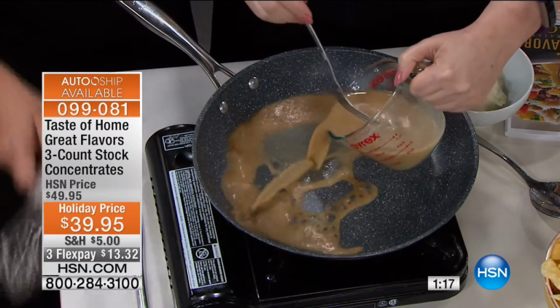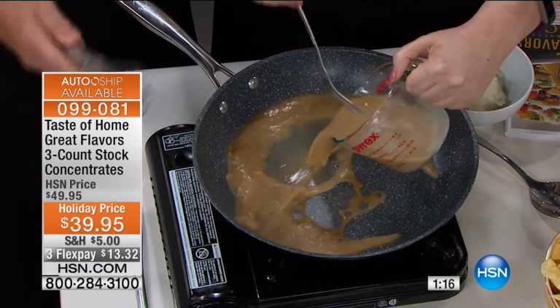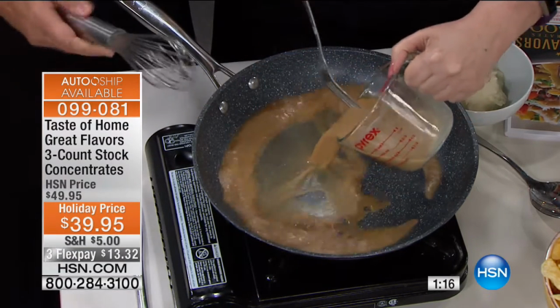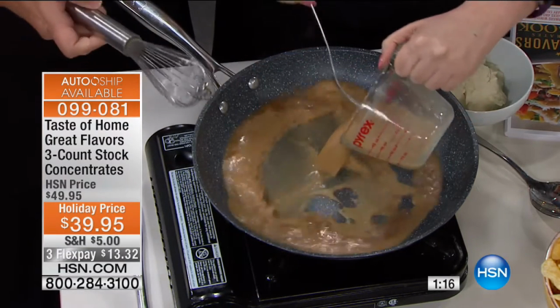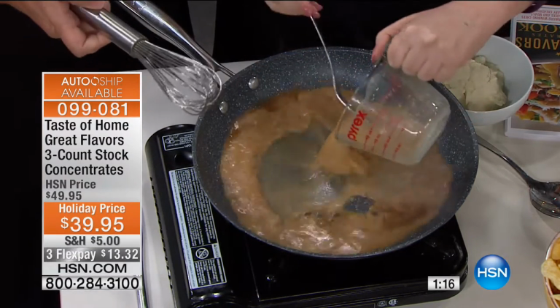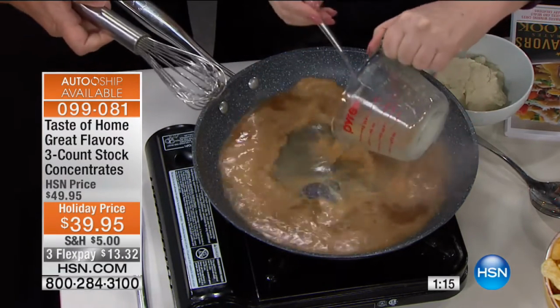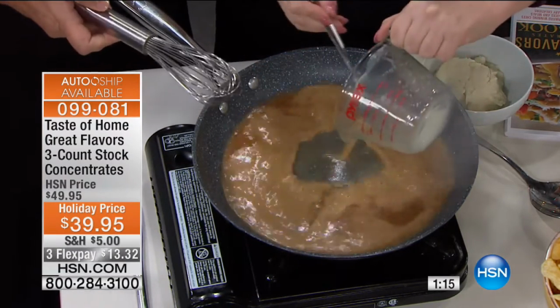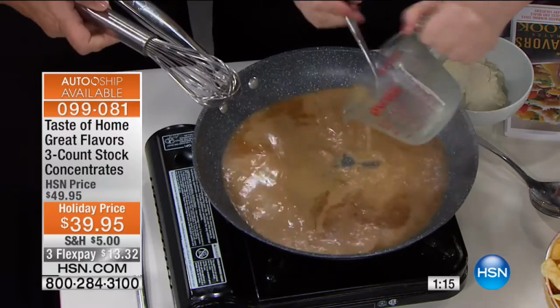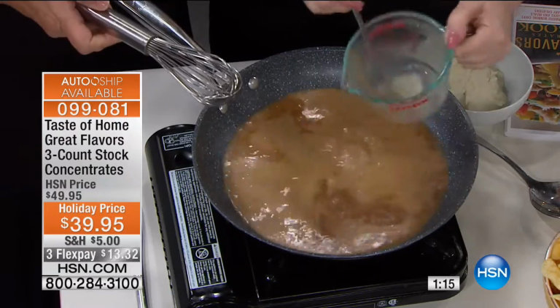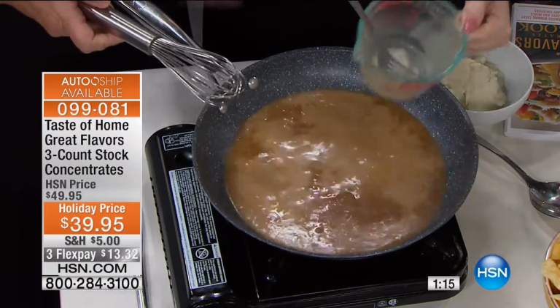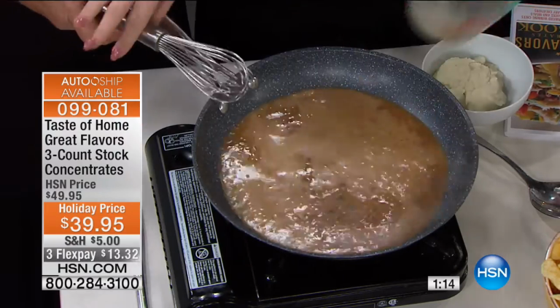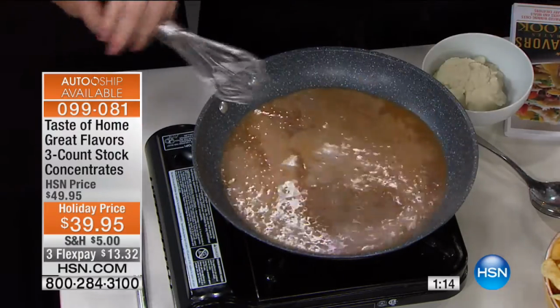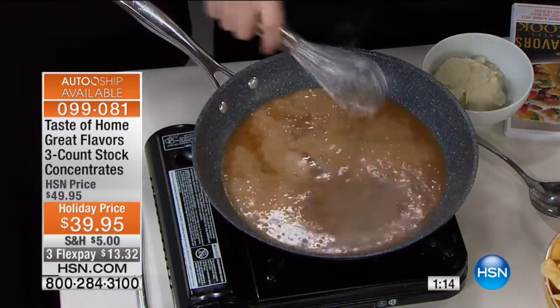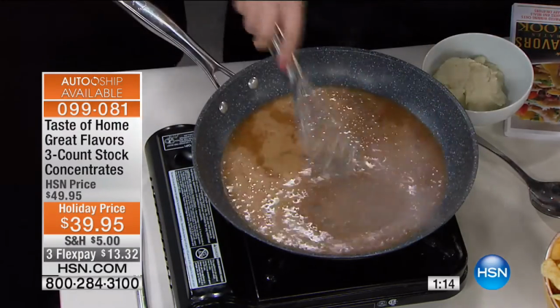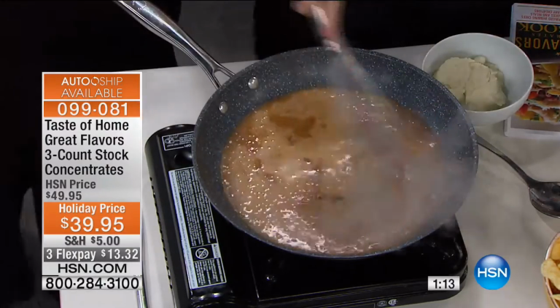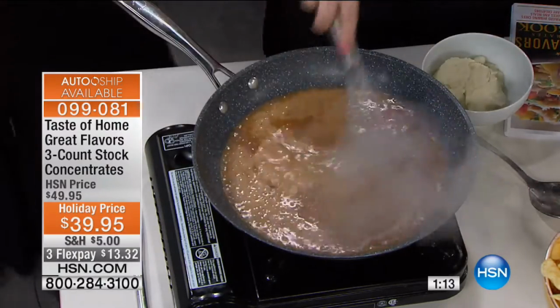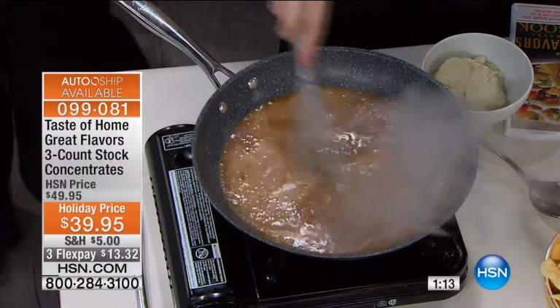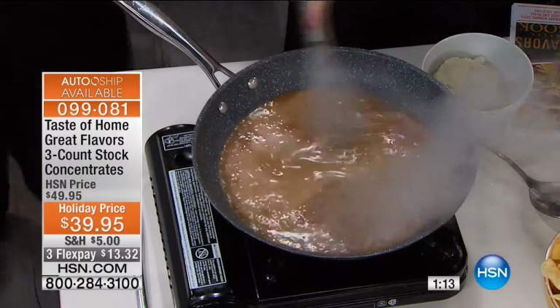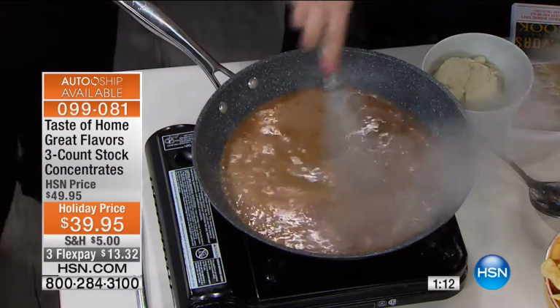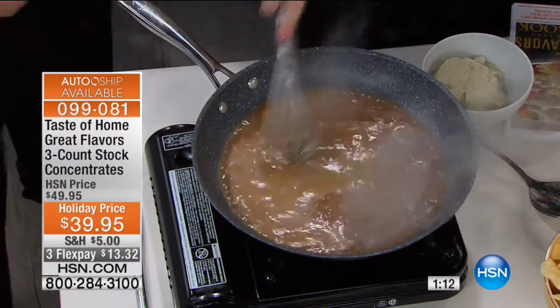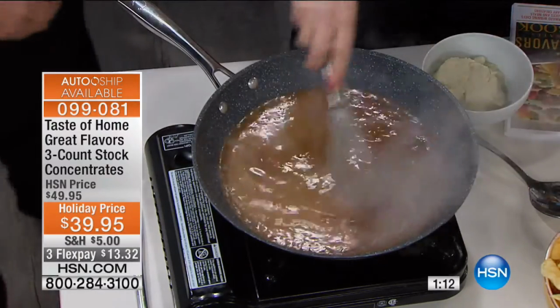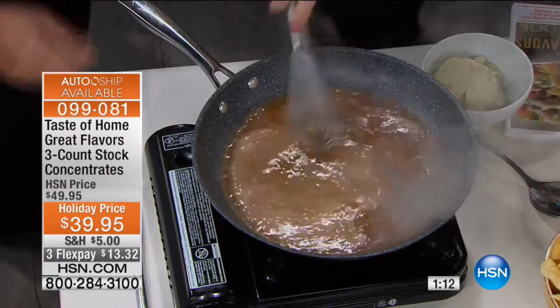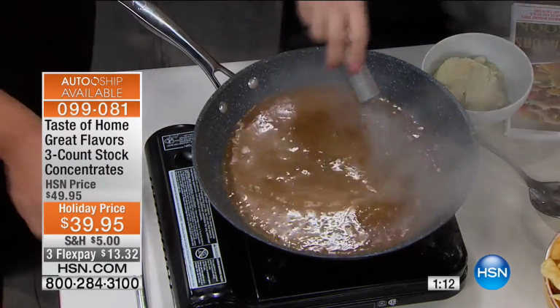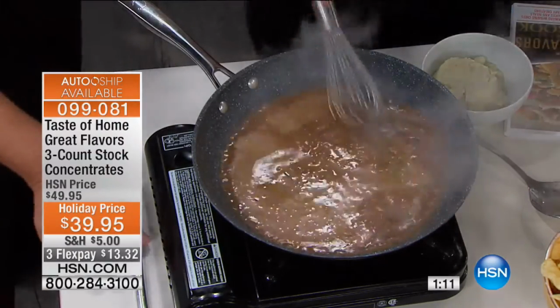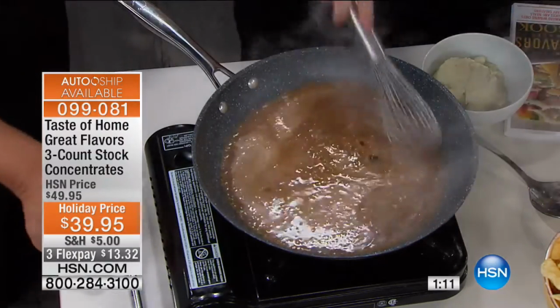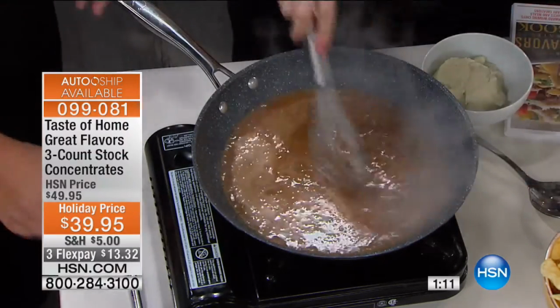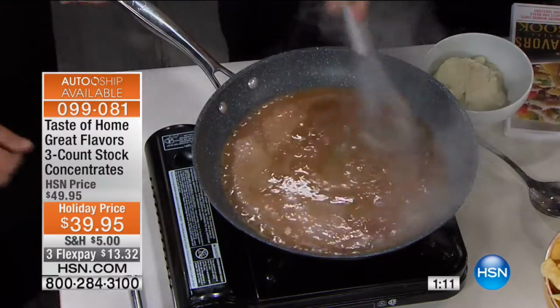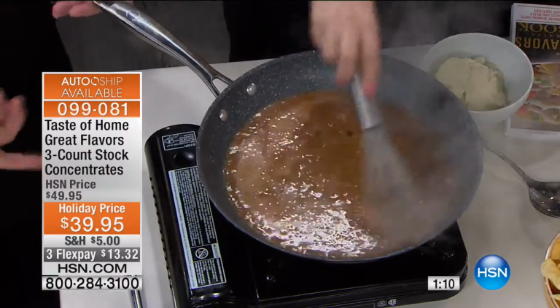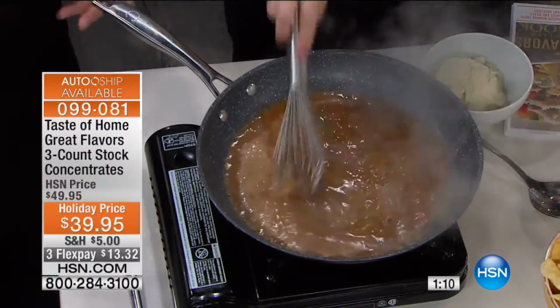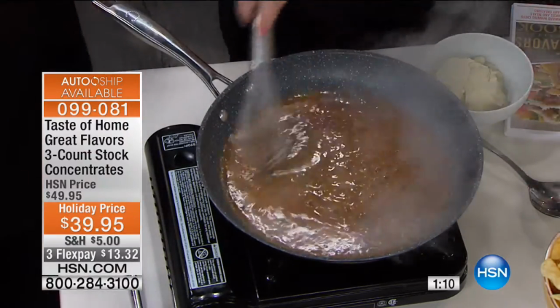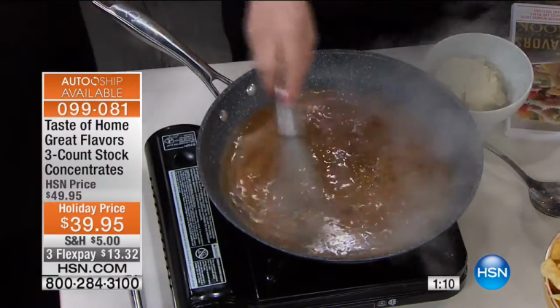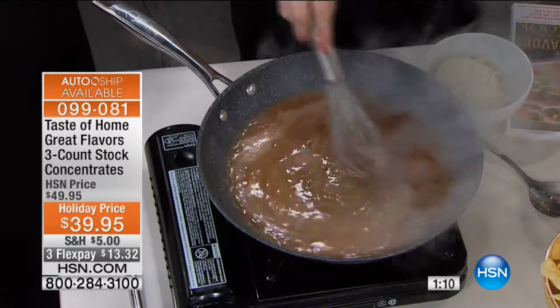Take the whisk and start whisking it. Look at that — bubbly, beautiful, perfect.